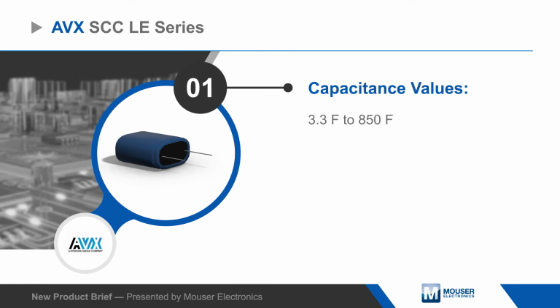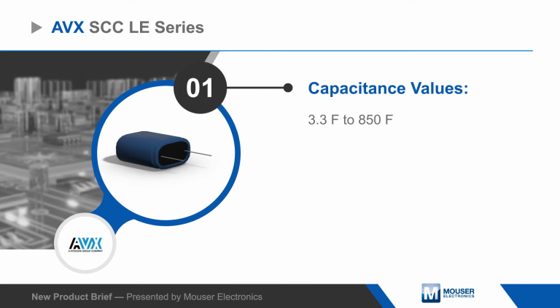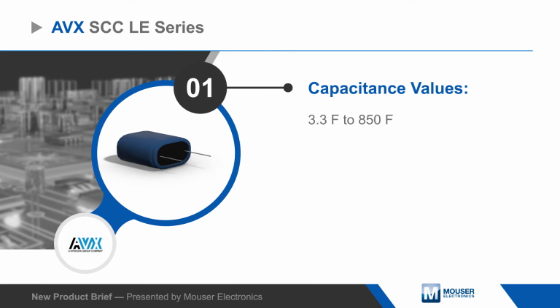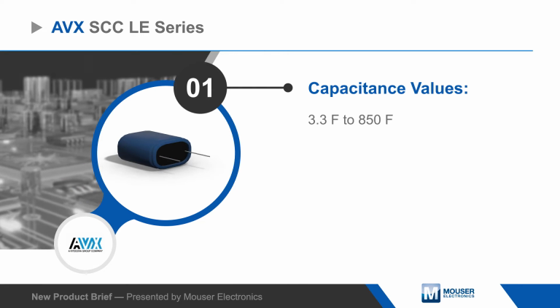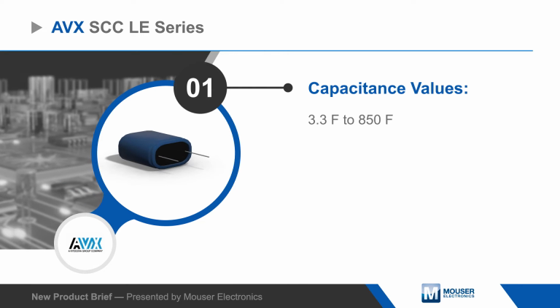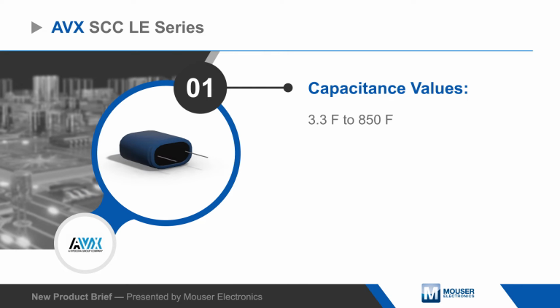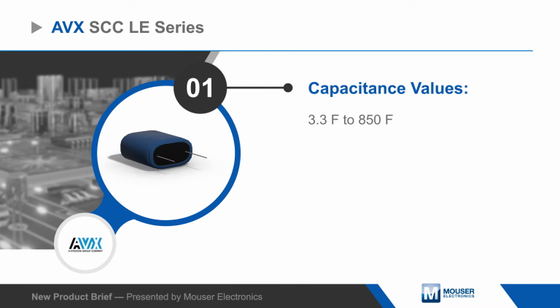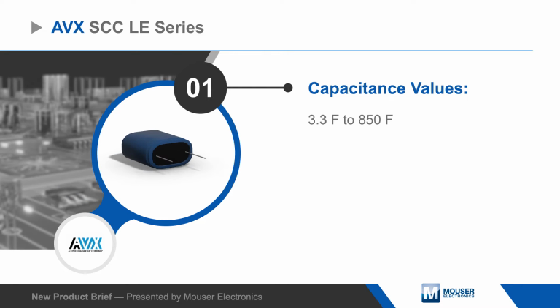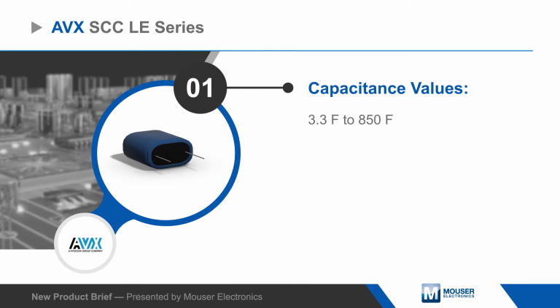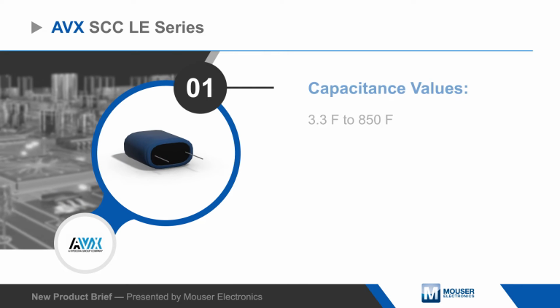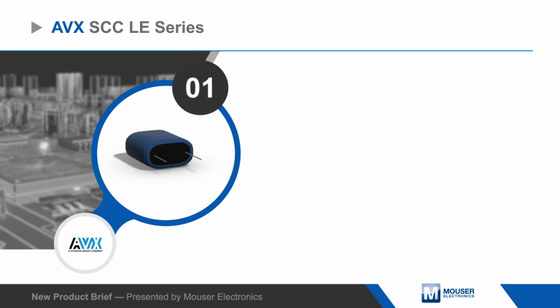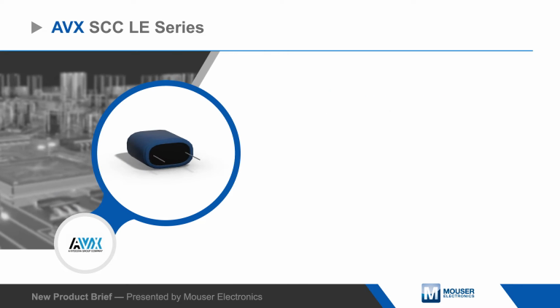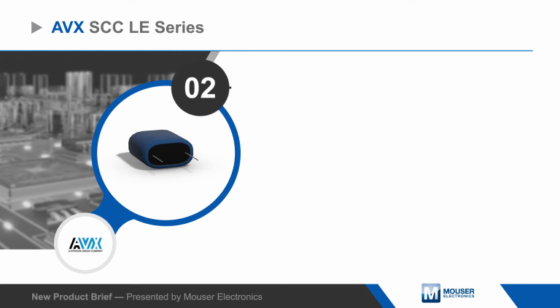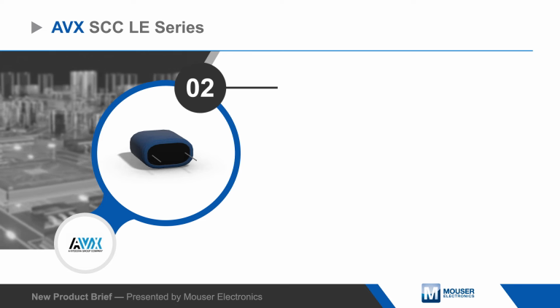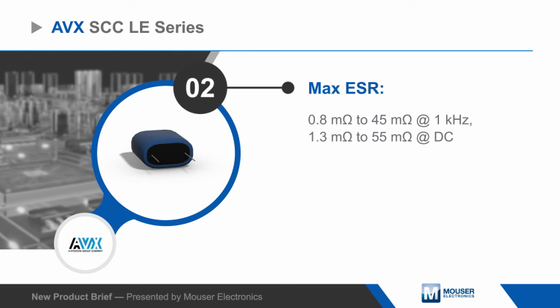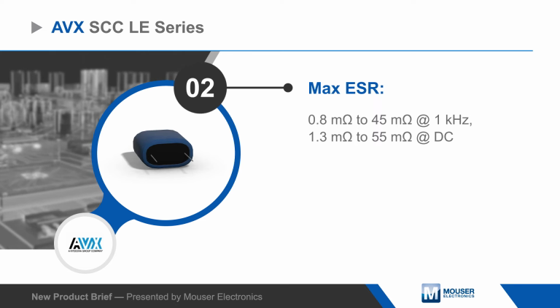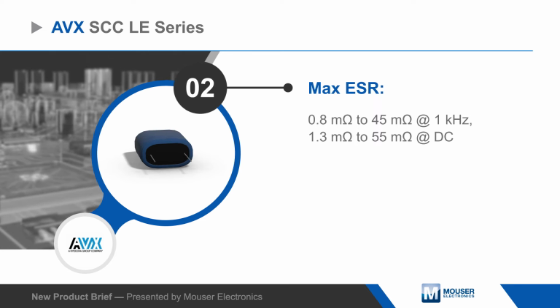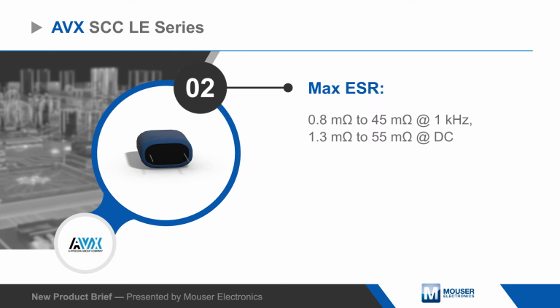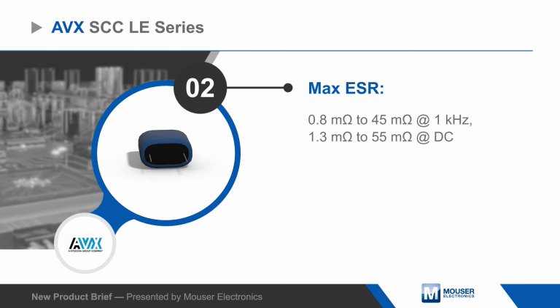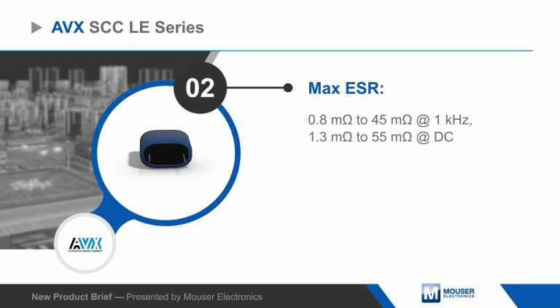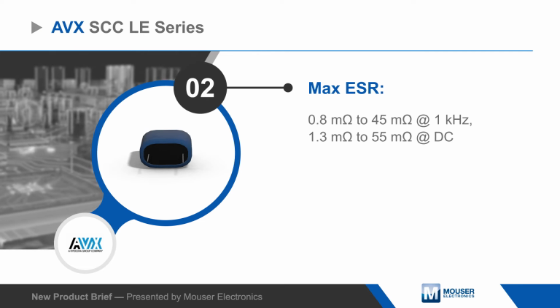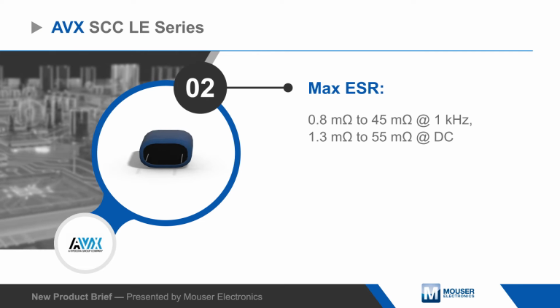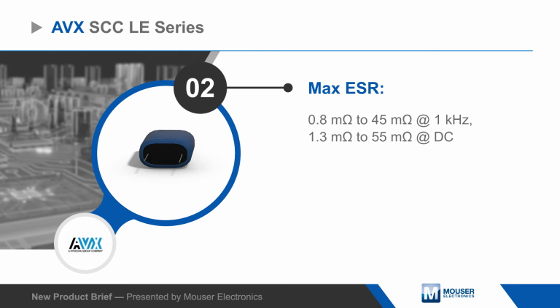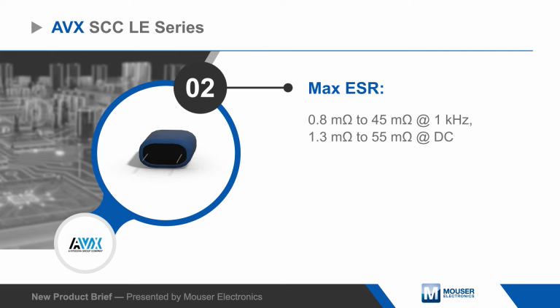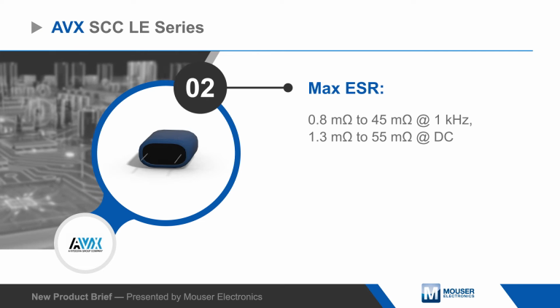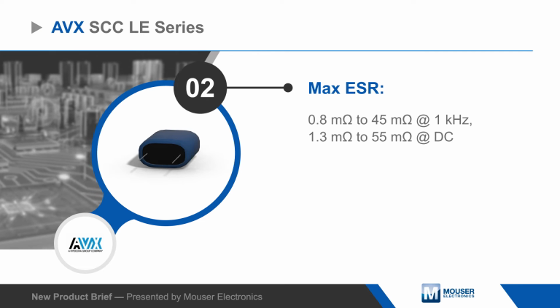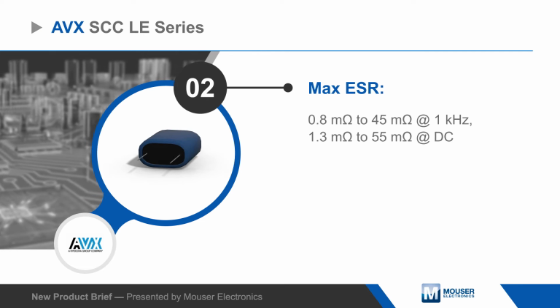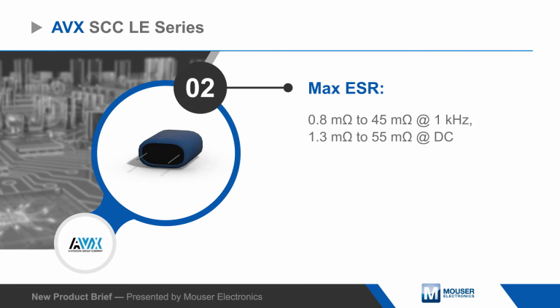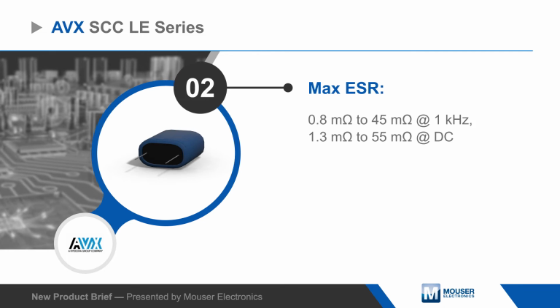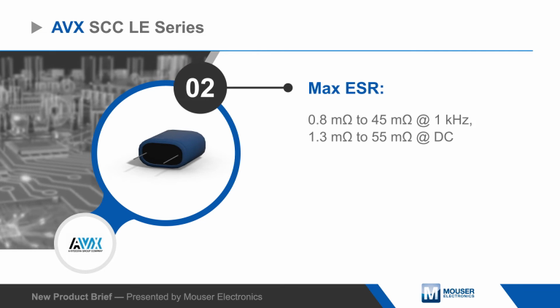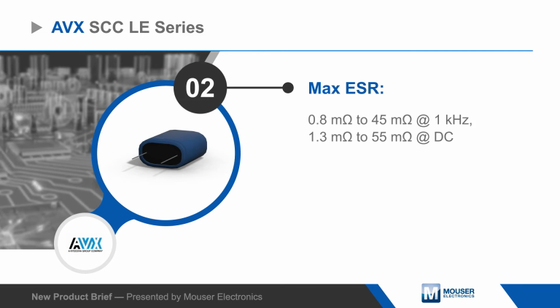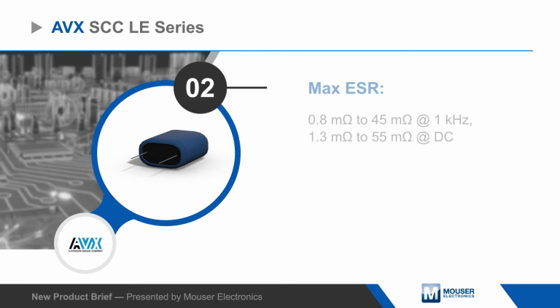The series offers low leakage current and high peak current, providing extended backup time, longer battery life, and instantaneous power pulses.